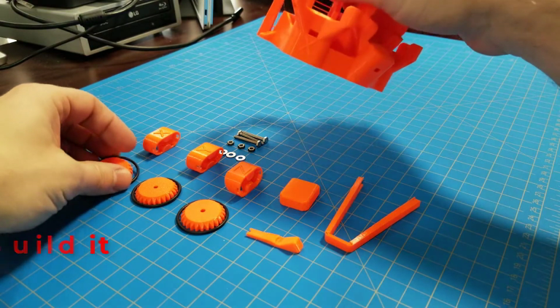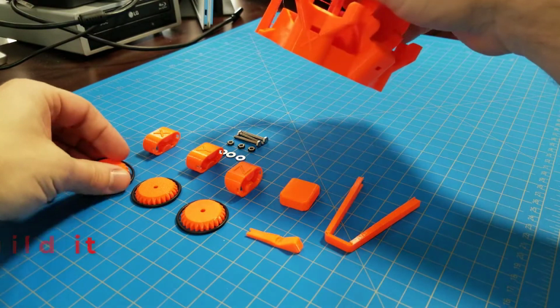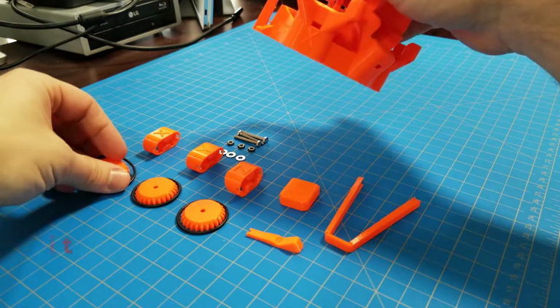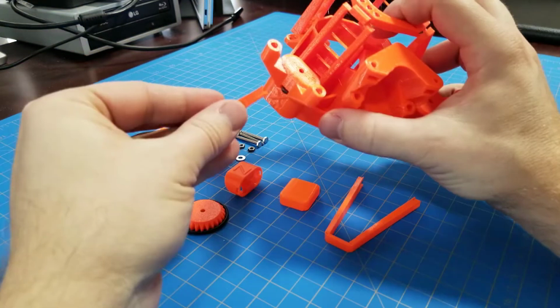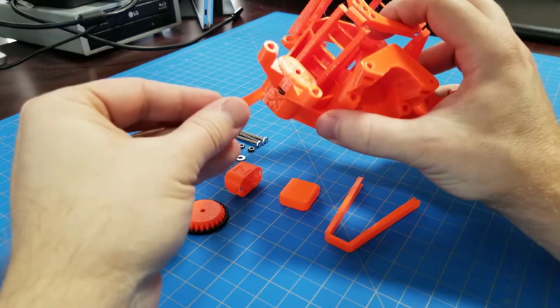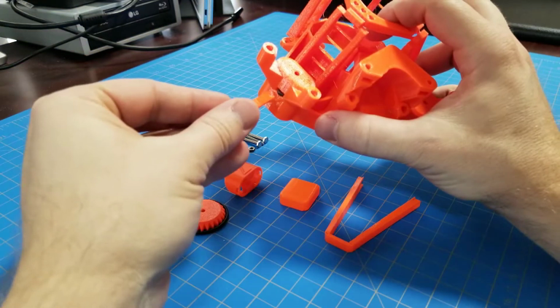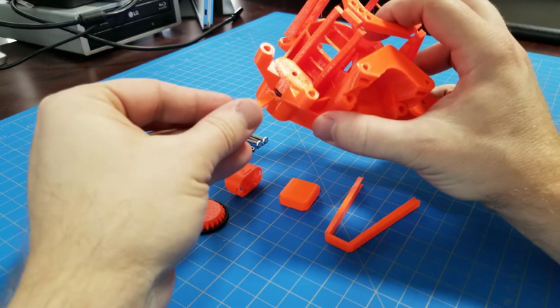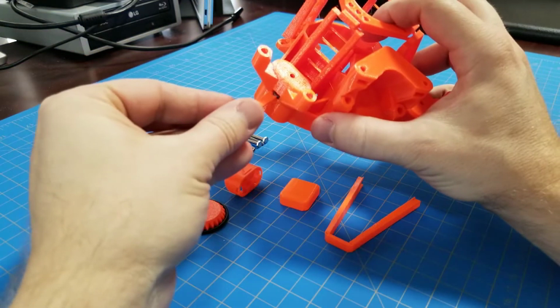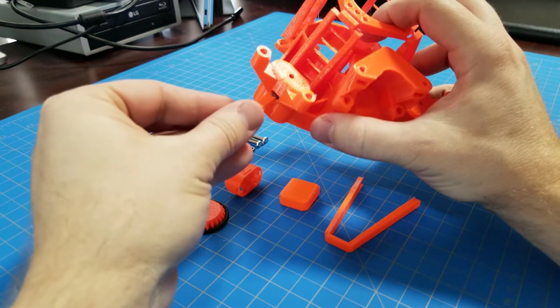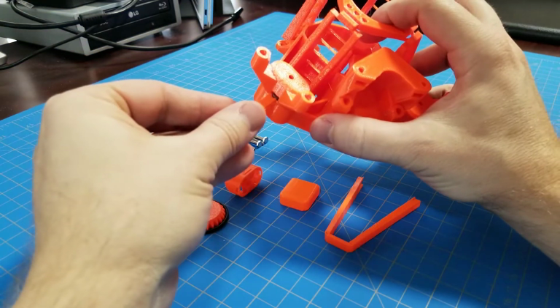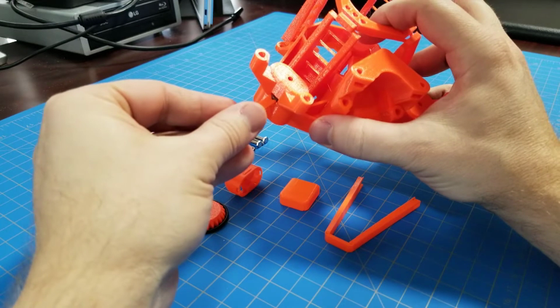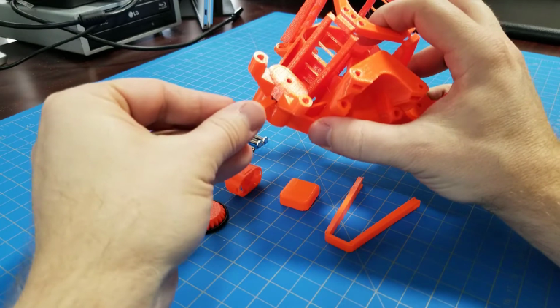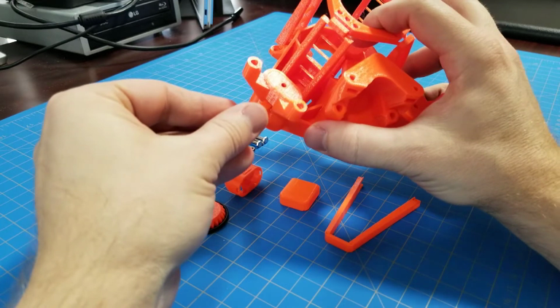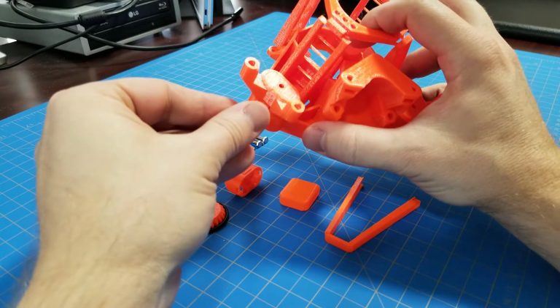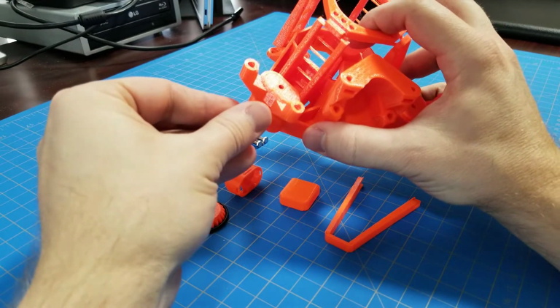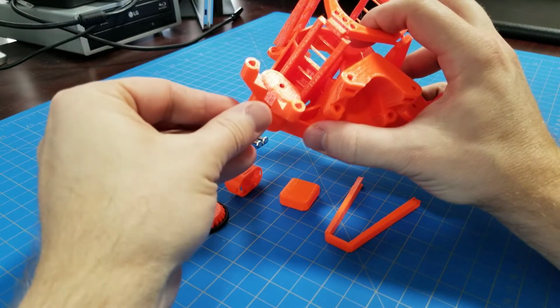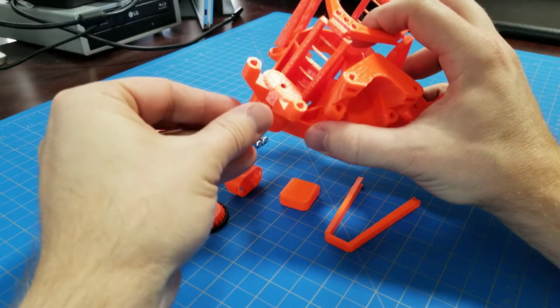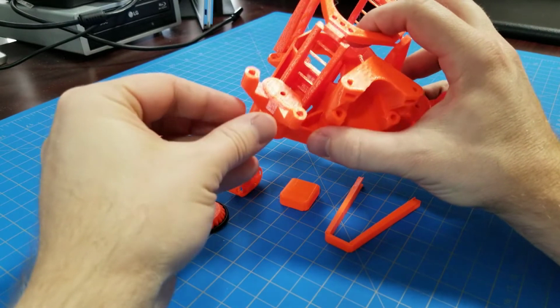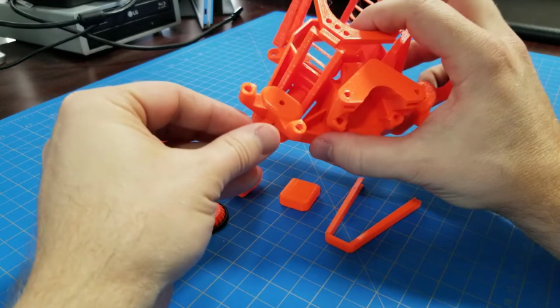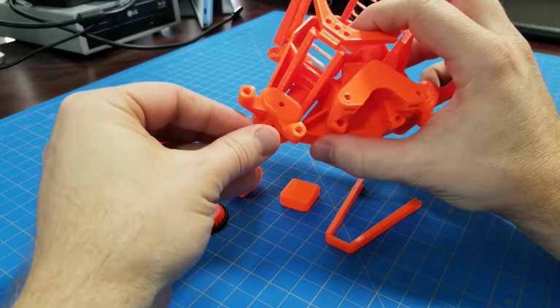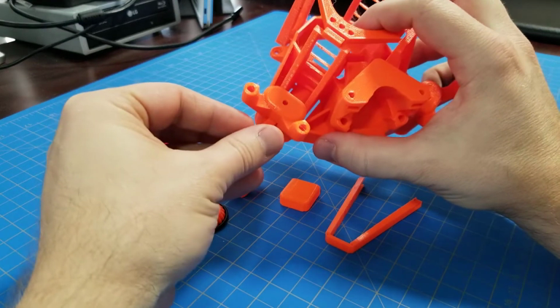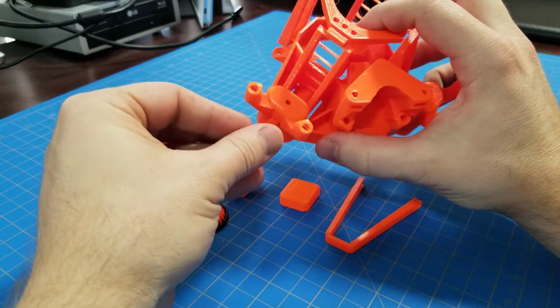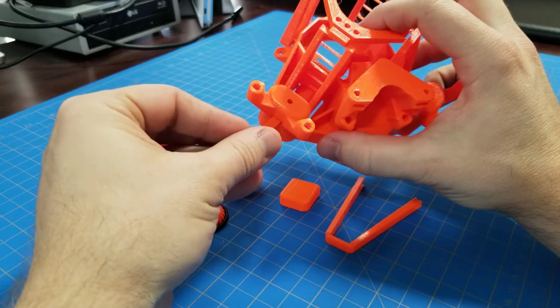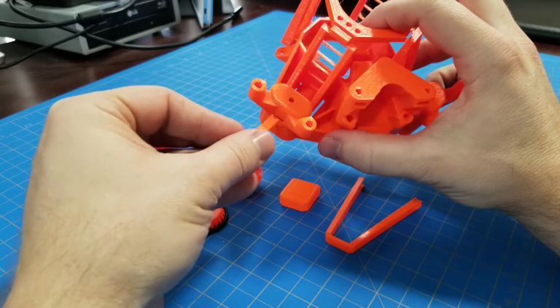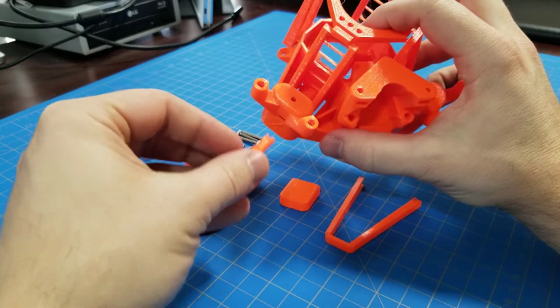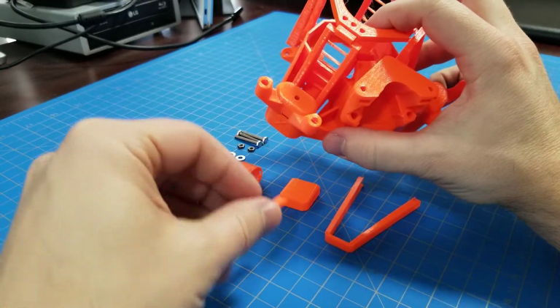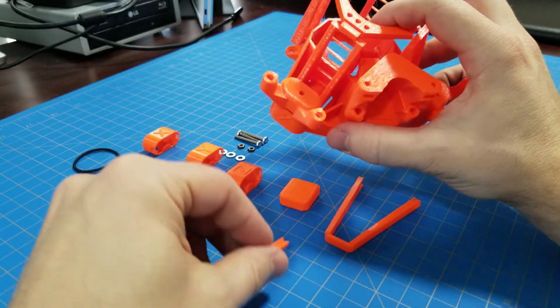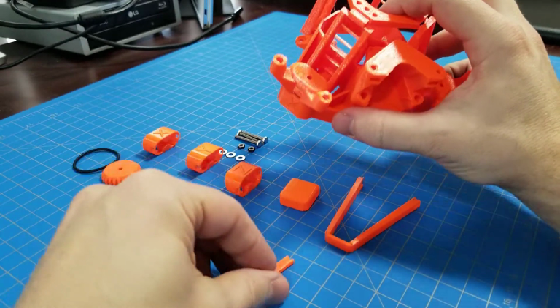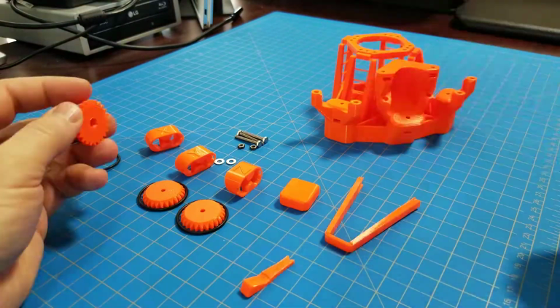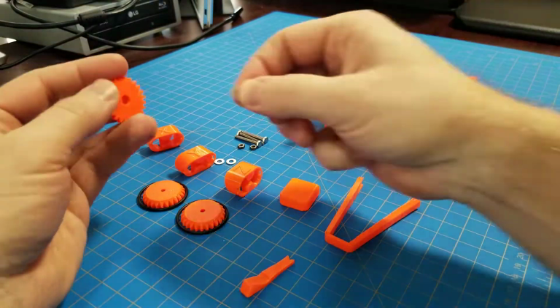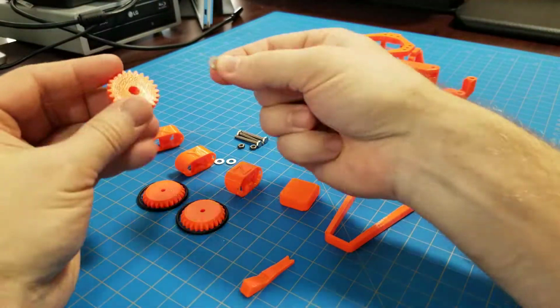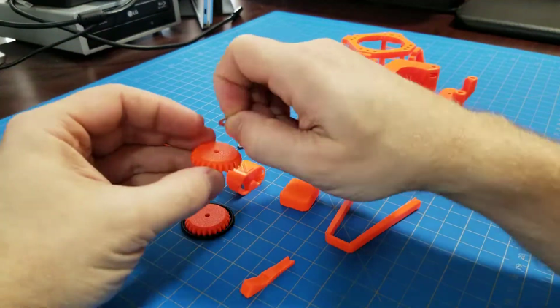I am showing how to assemble one of the actuators and then I'll speed things up. Try to keep up.